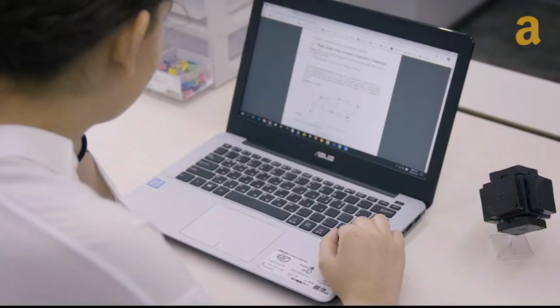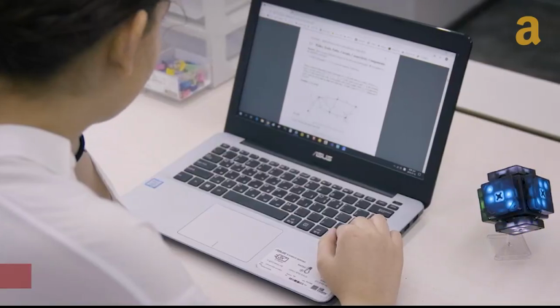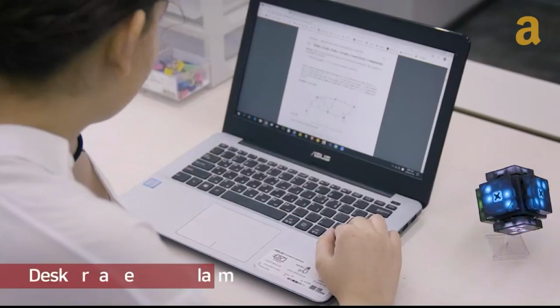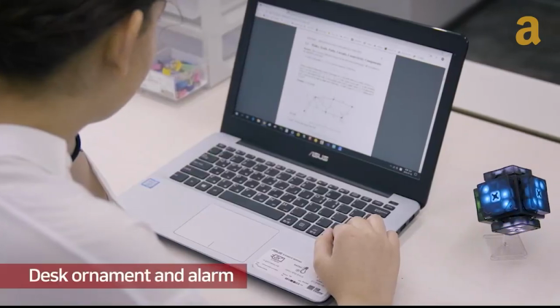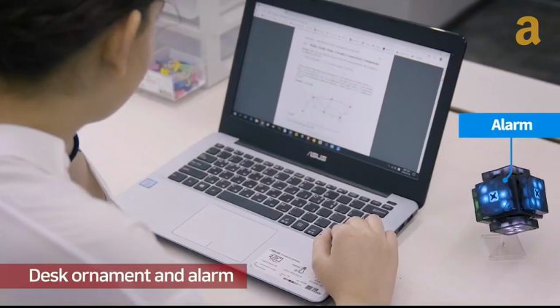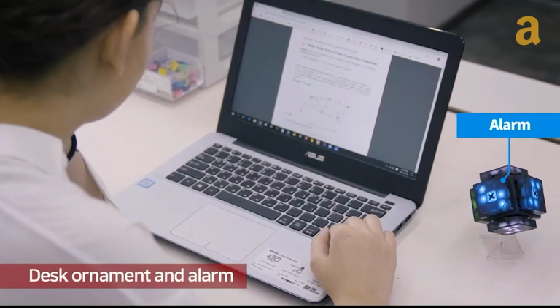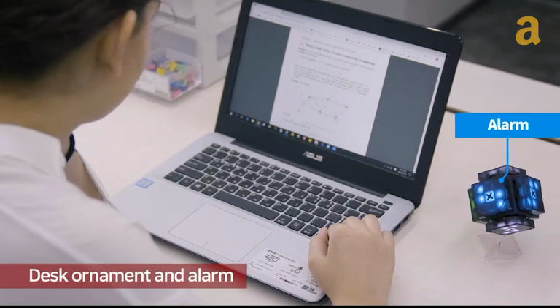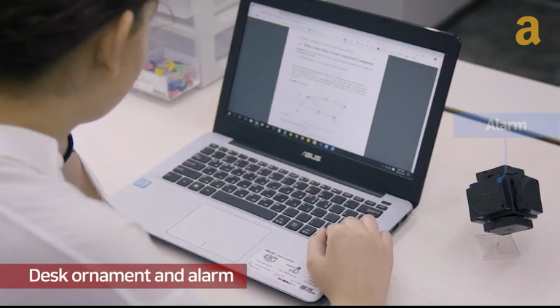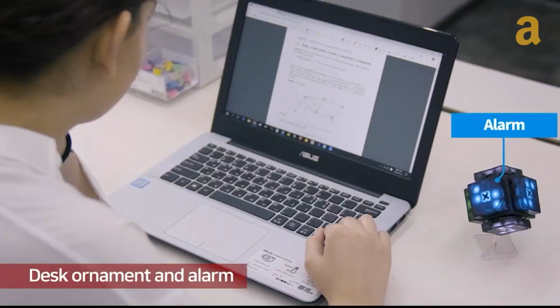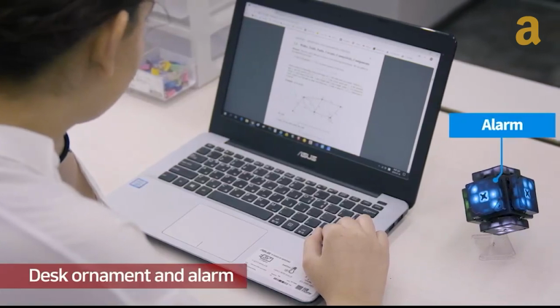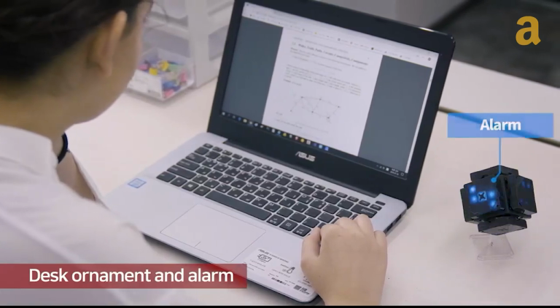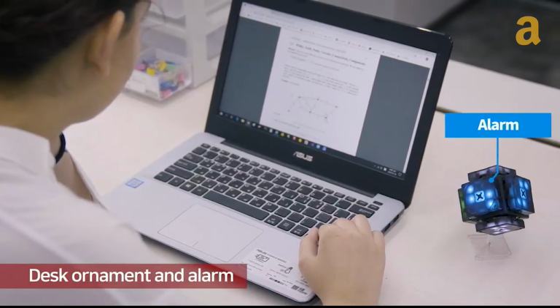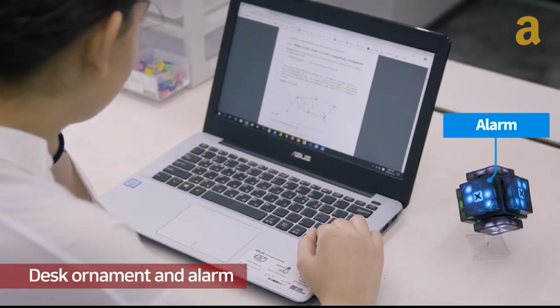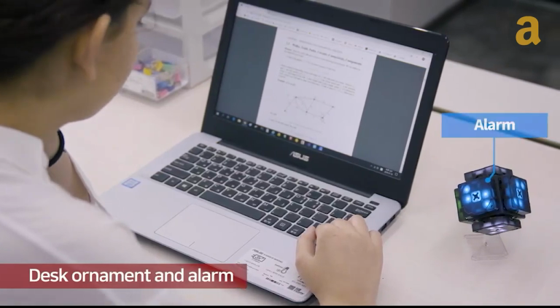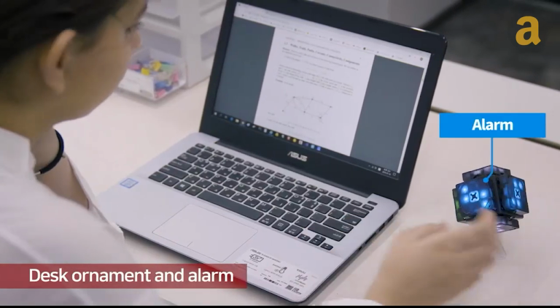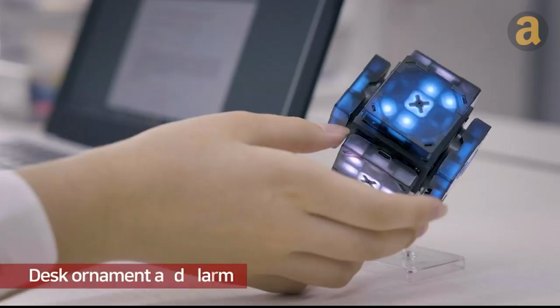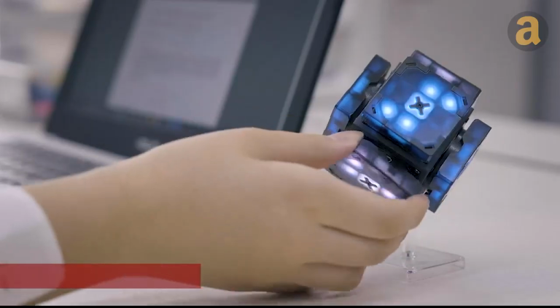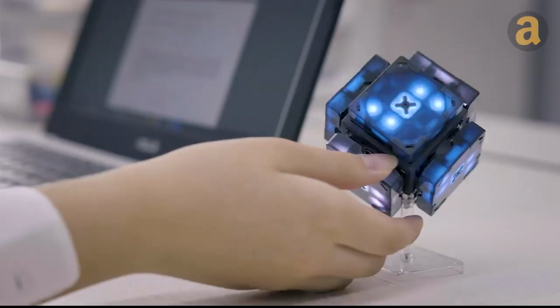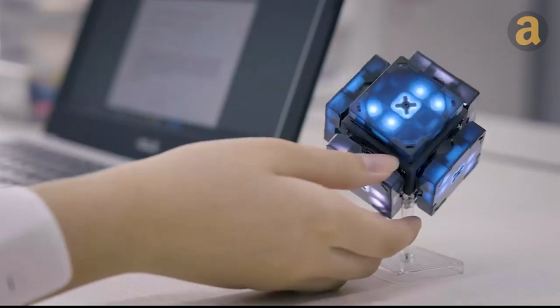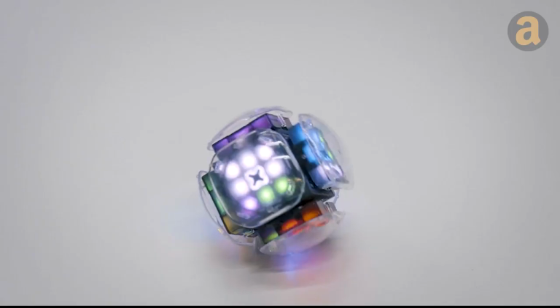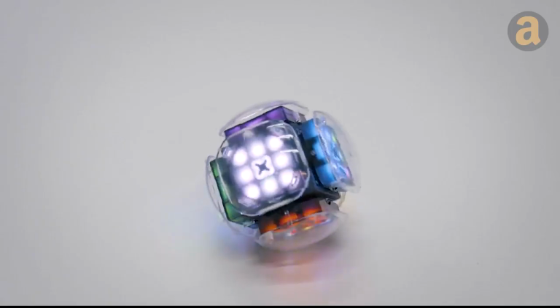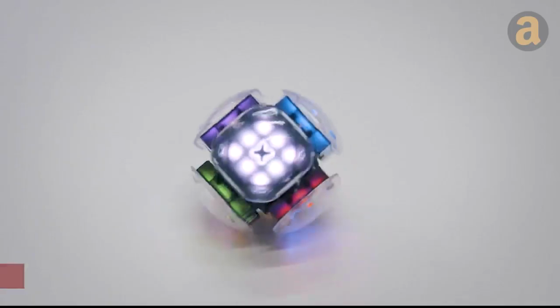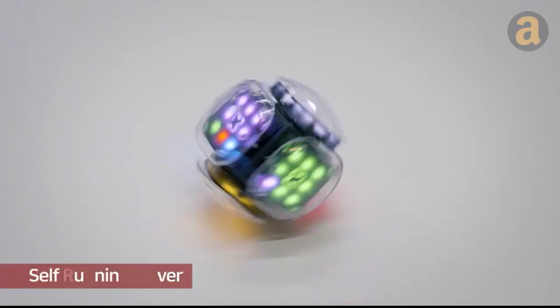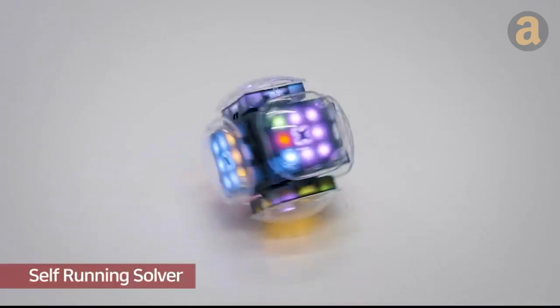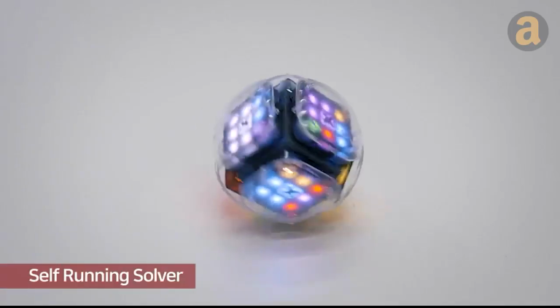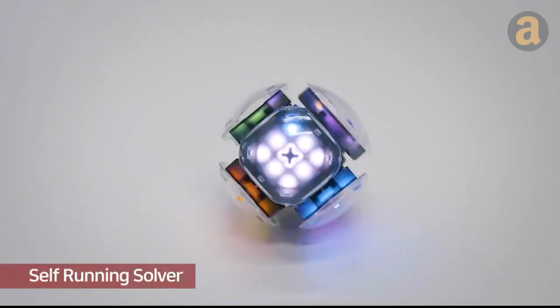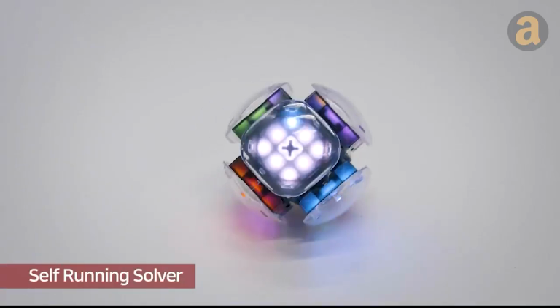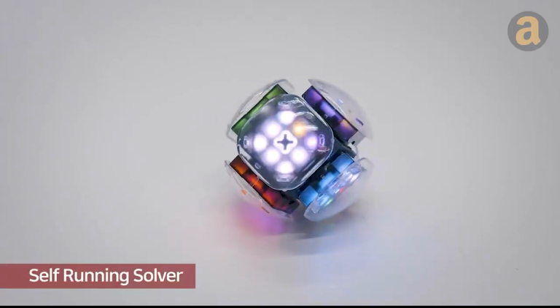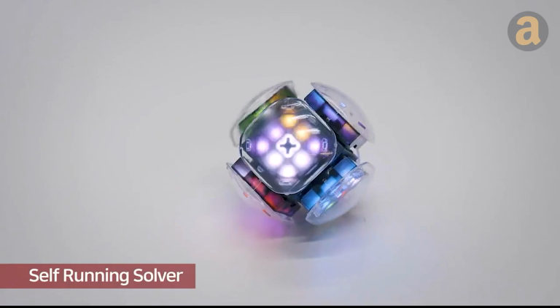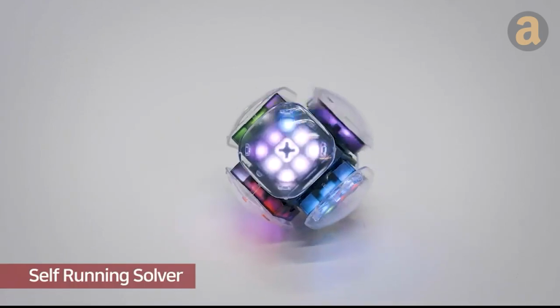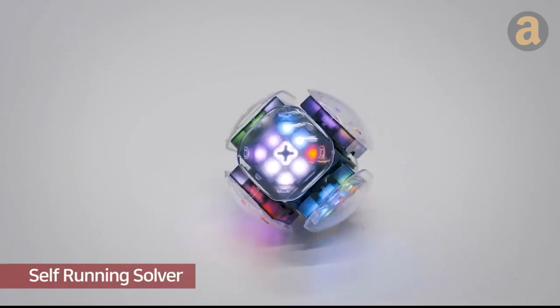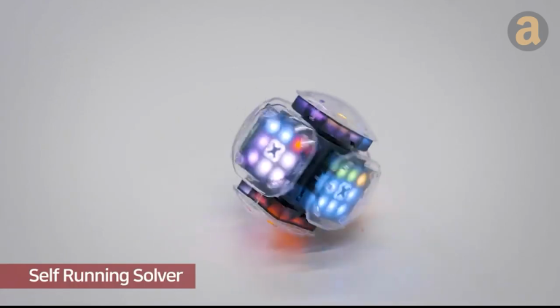Beyond its puzzle-solving prowess, this cube also serves as an alarm, intelligent dice, or a stylish decorative item.